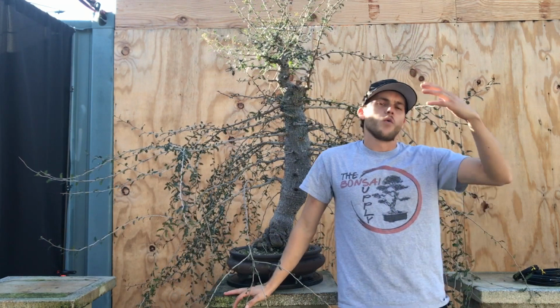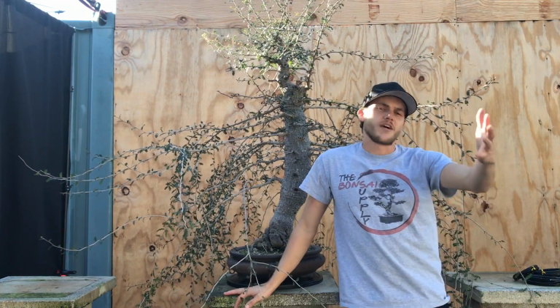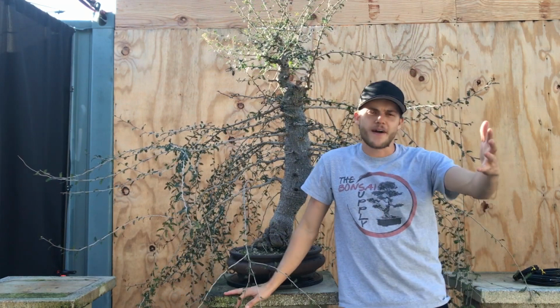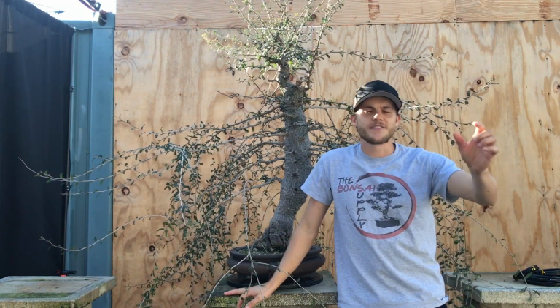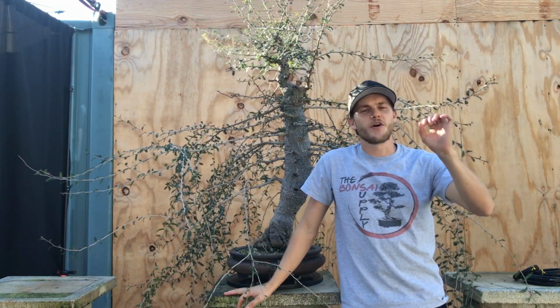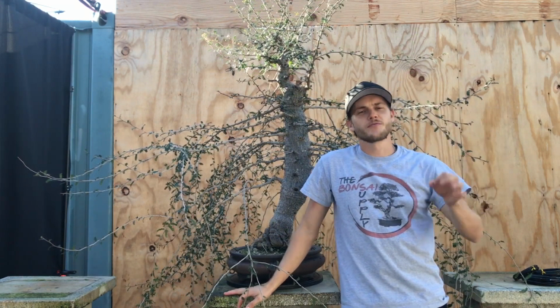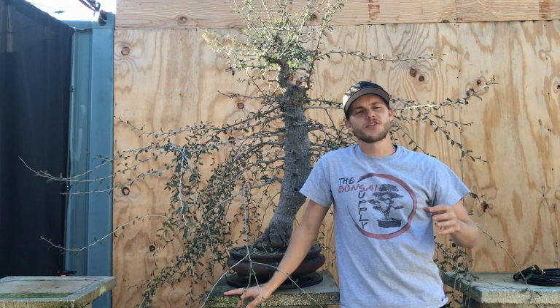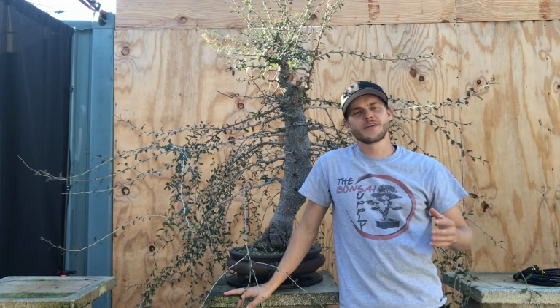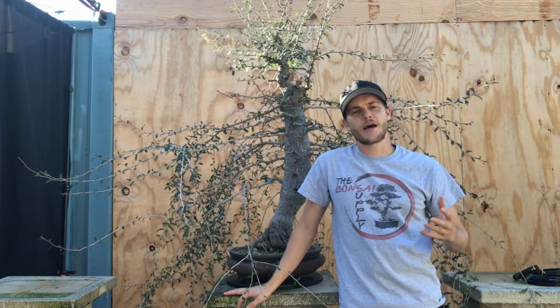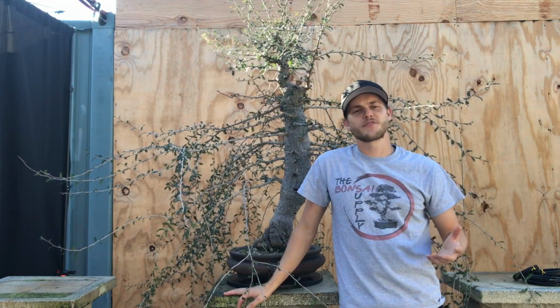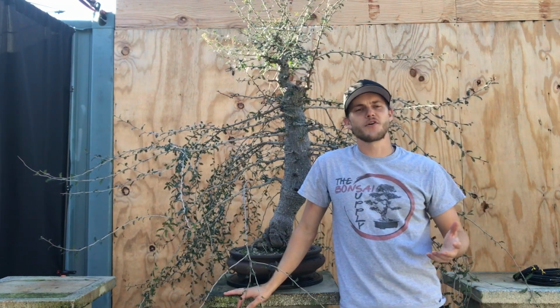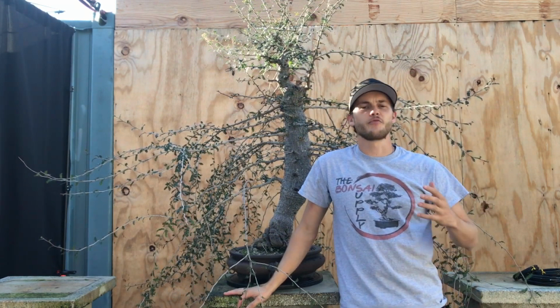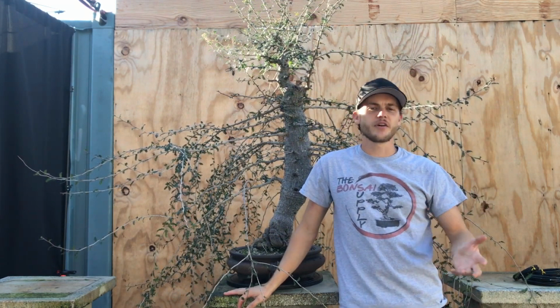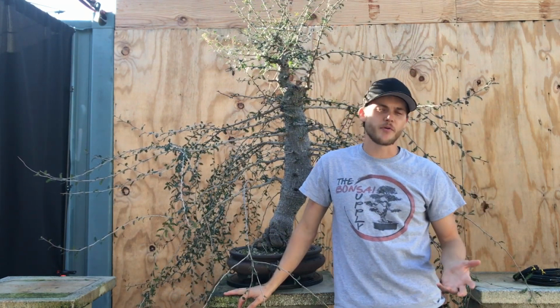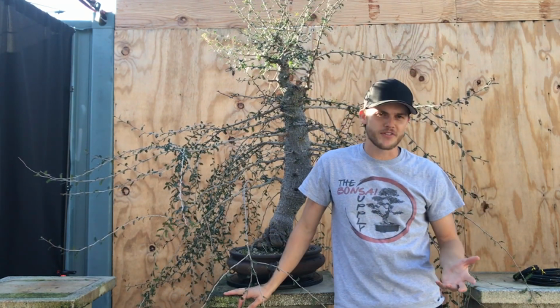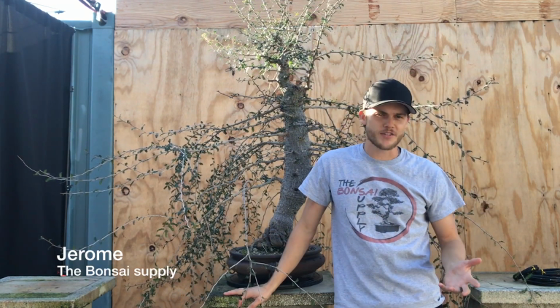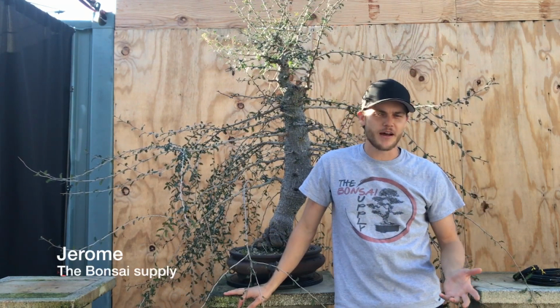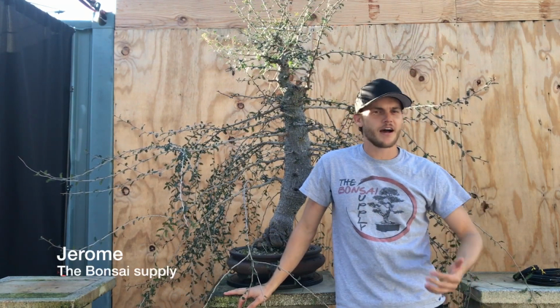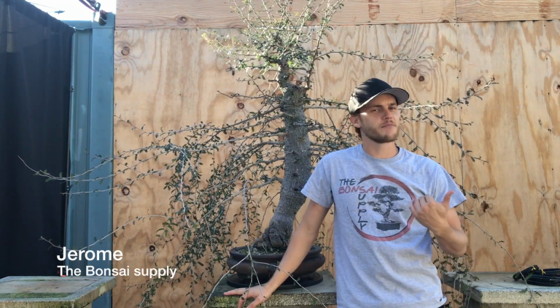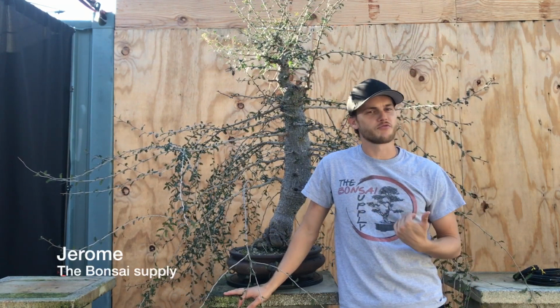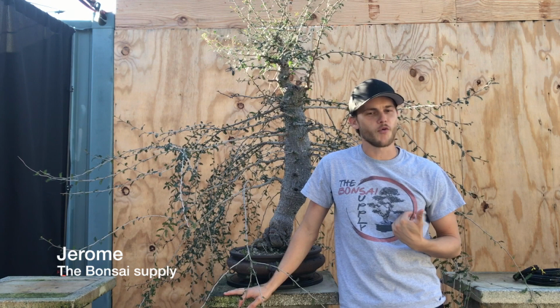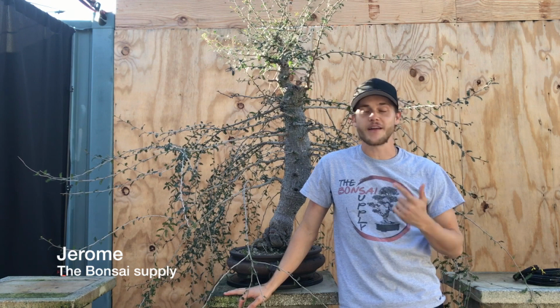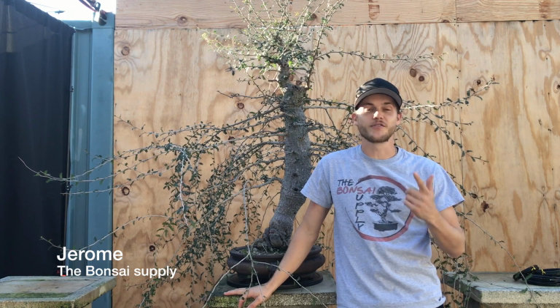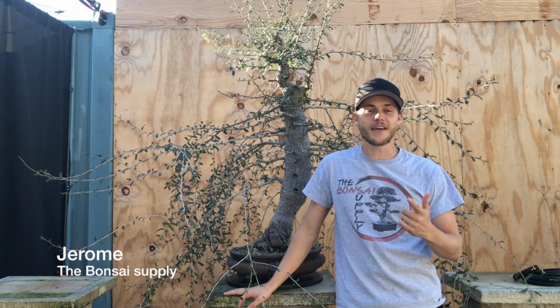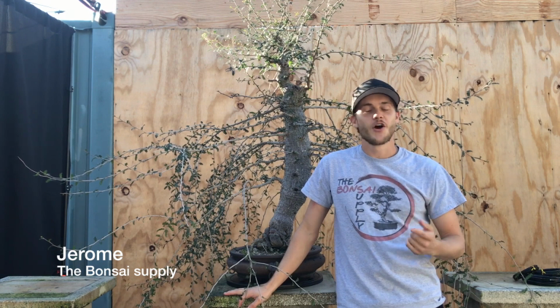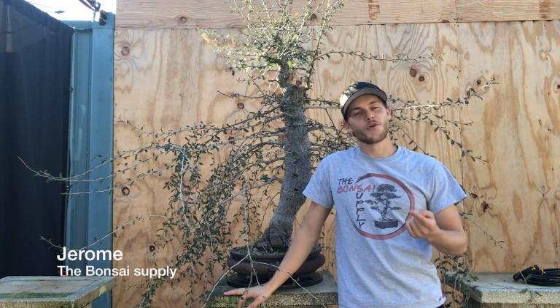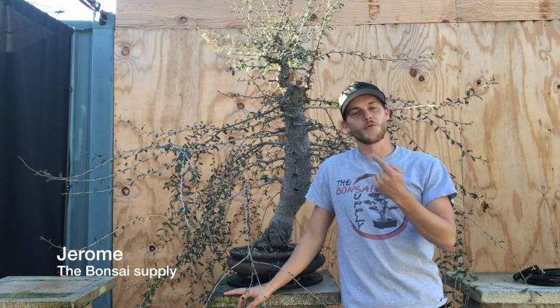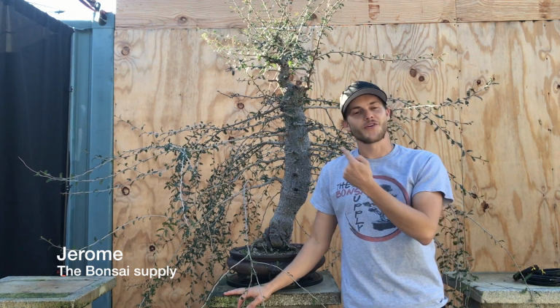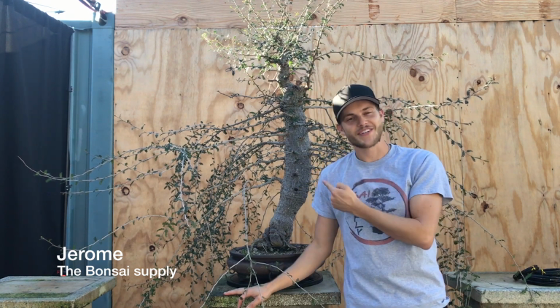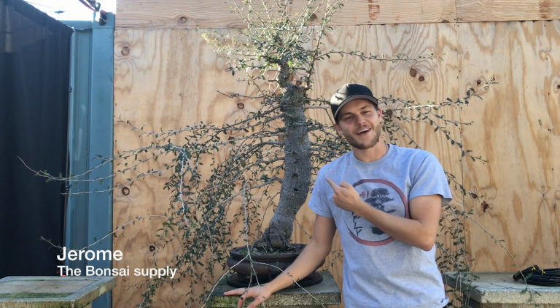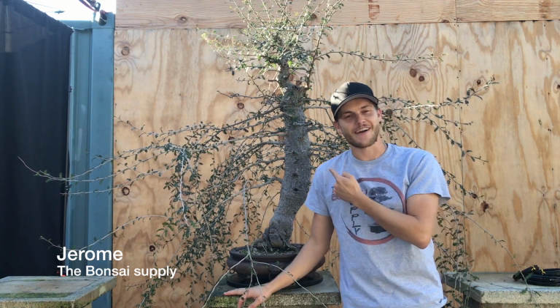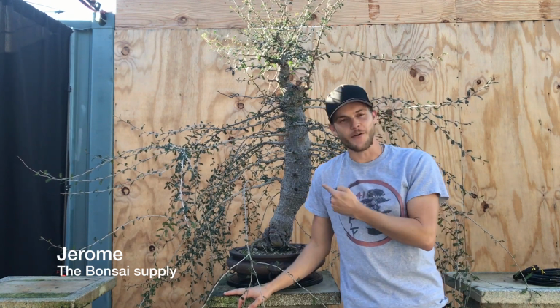What's up guys and welcome to this week's episode of We Are The Bonsai Supply. I am Jerome and today we're going to work on this guy right here.